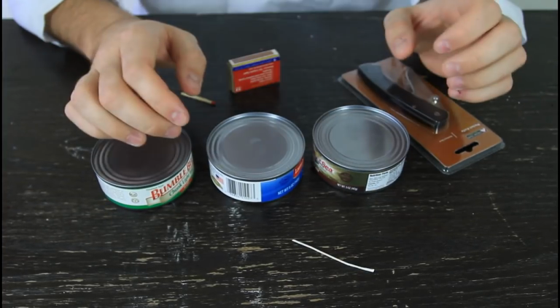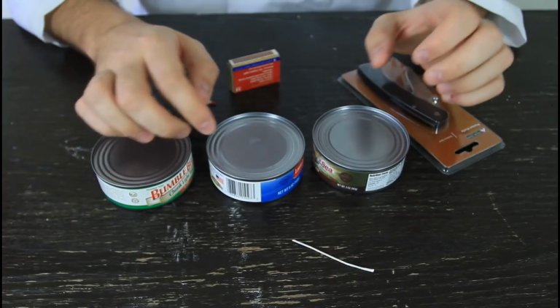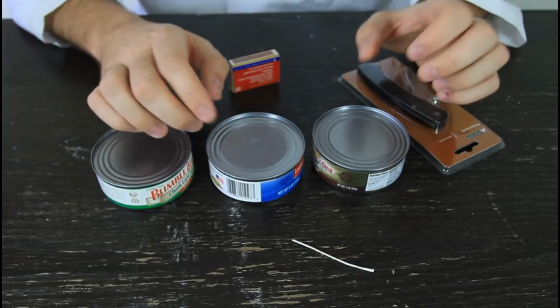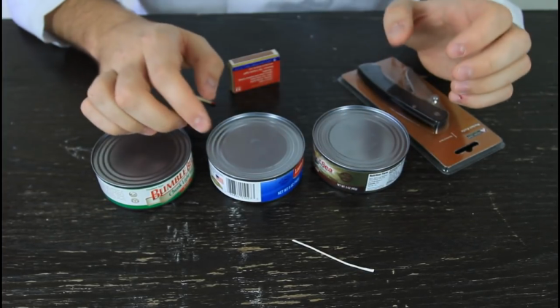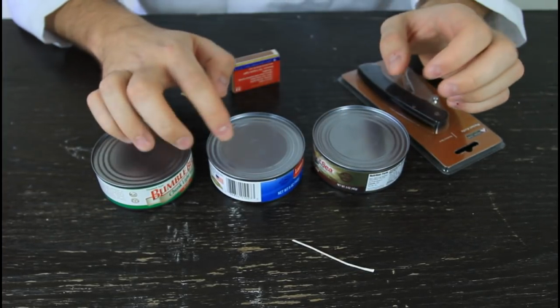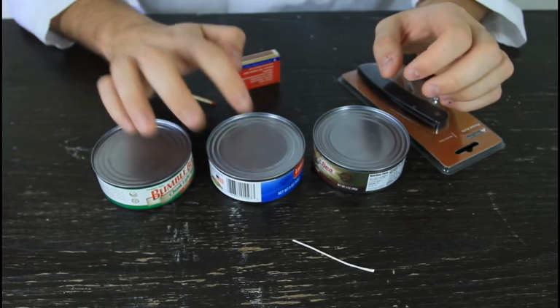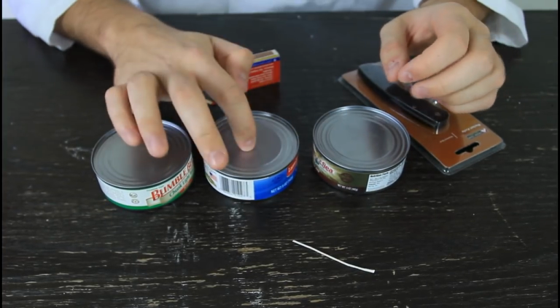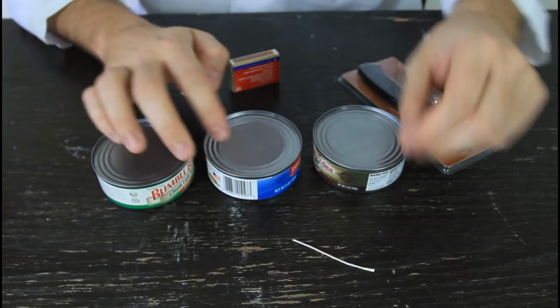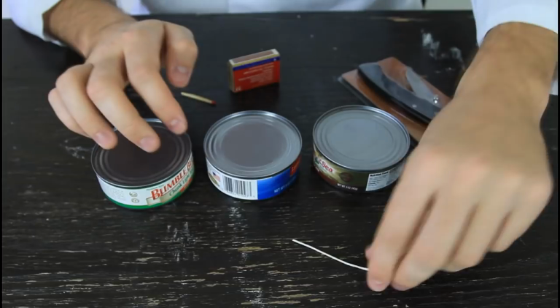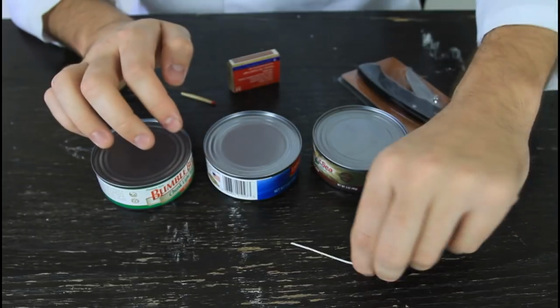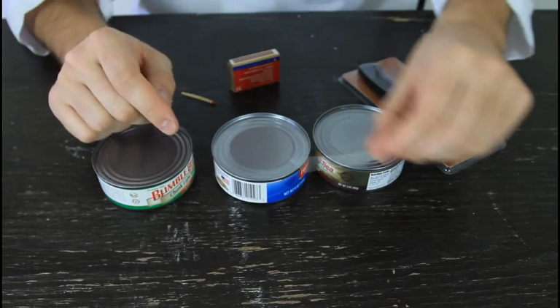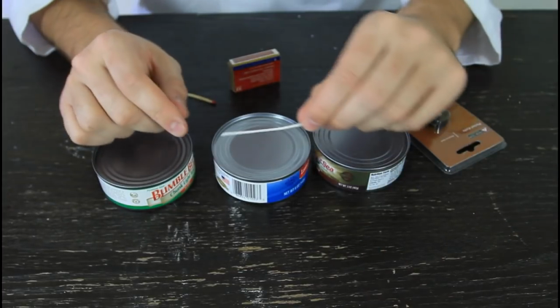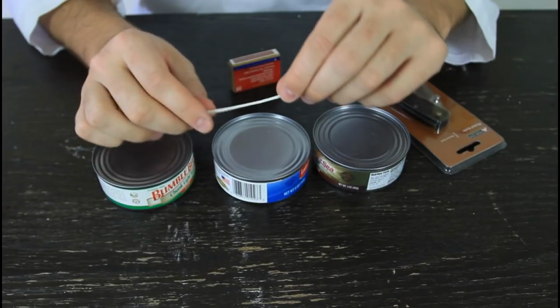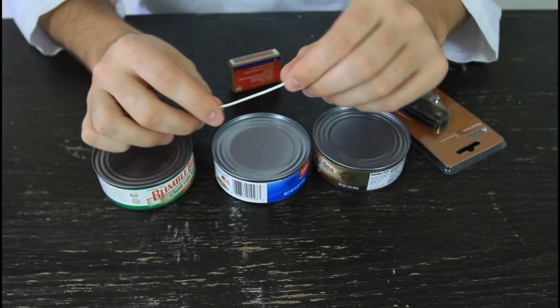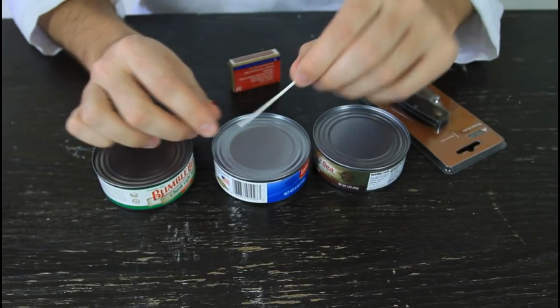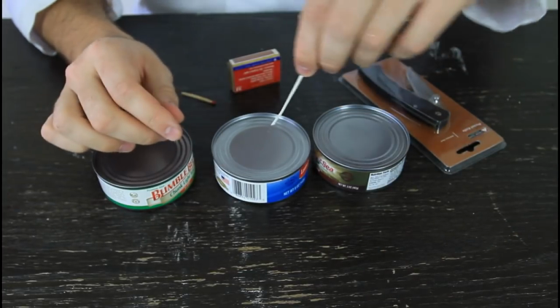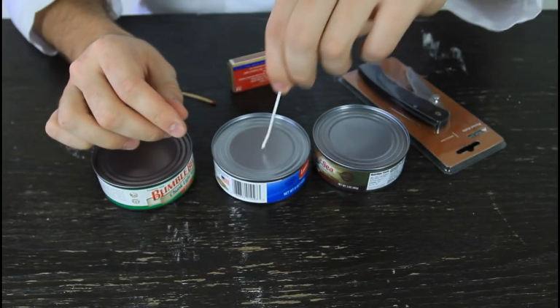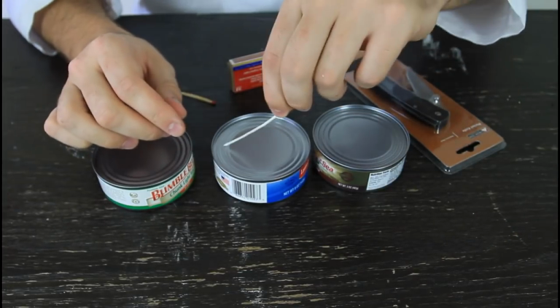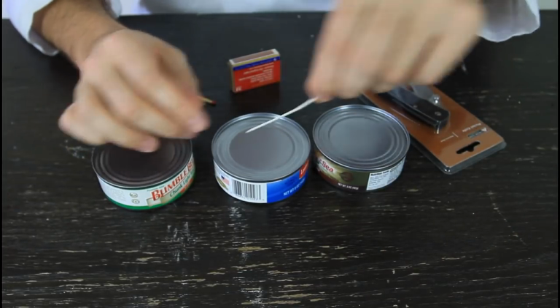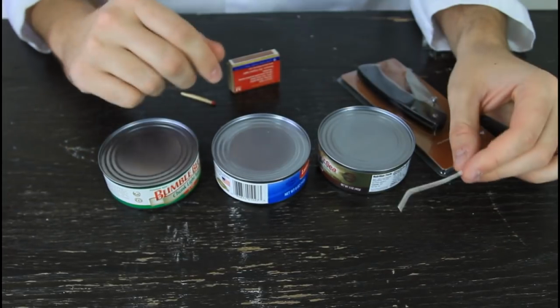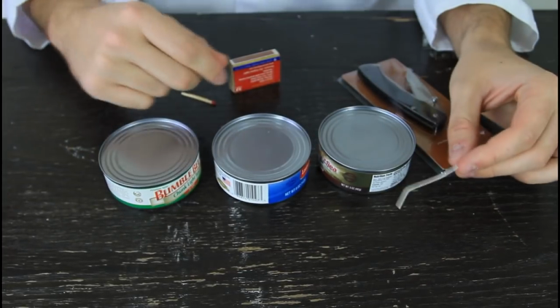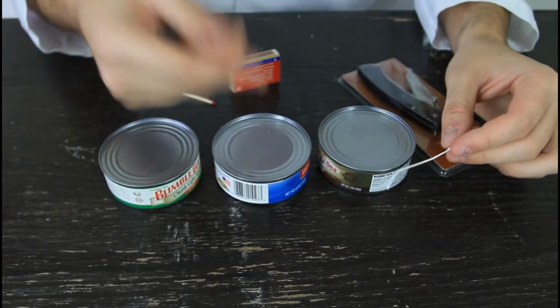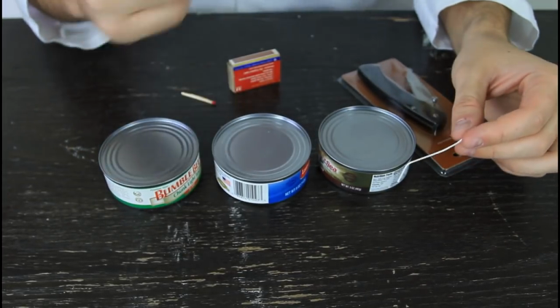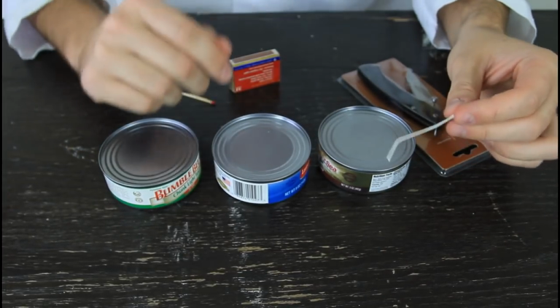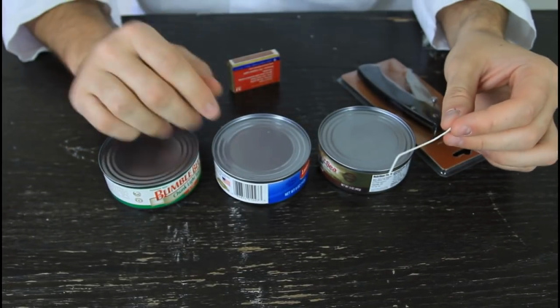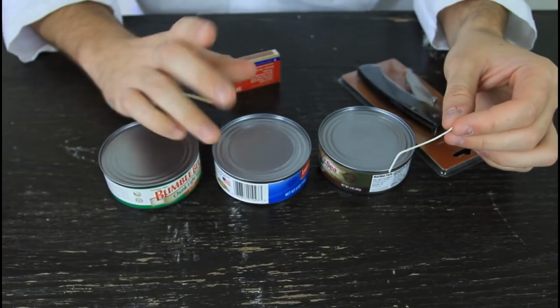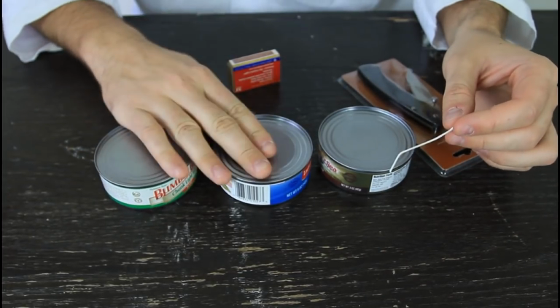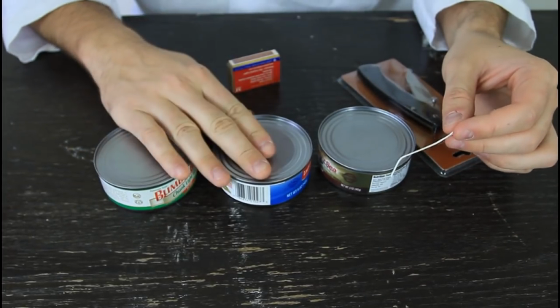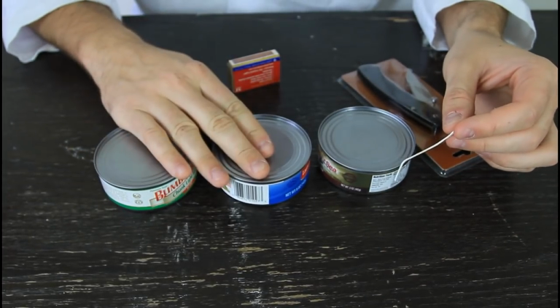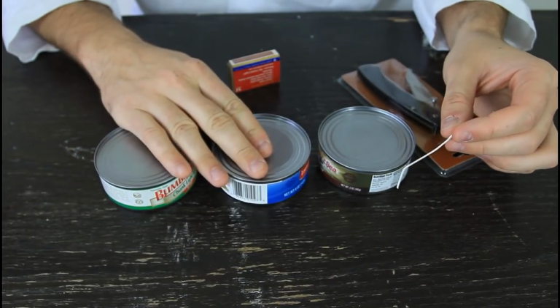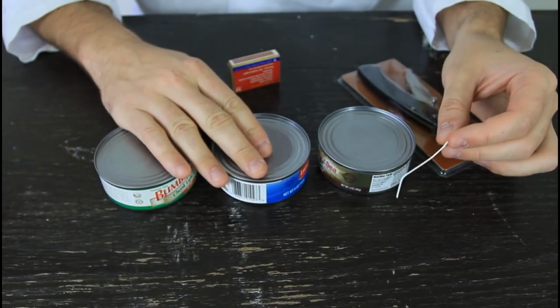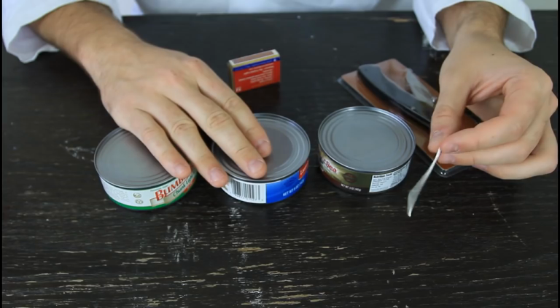Simple. All you have to do is make a hole, put a cotton thread through it, and light it up, and it will burn for a long time.